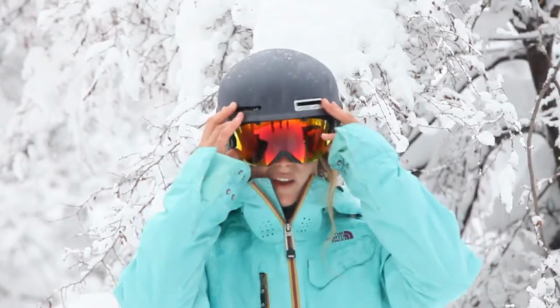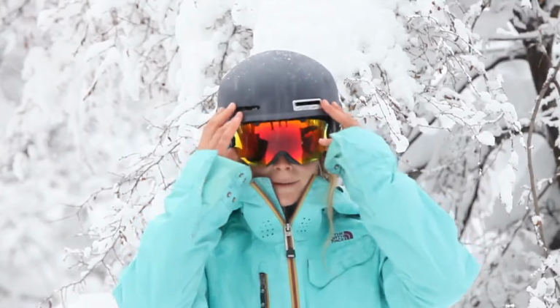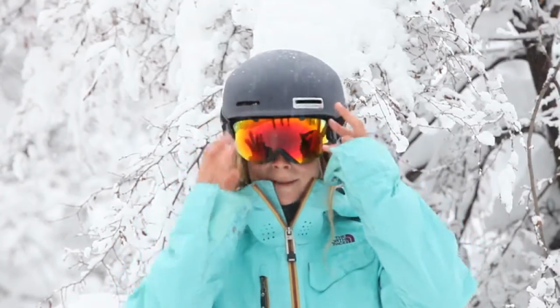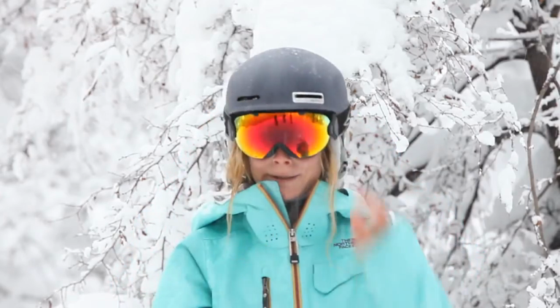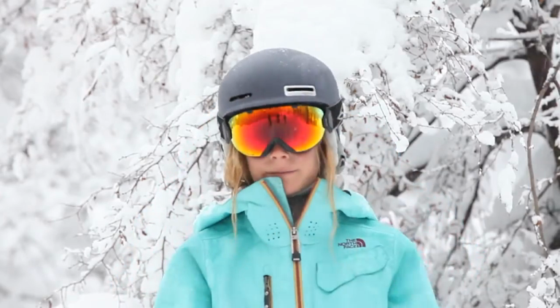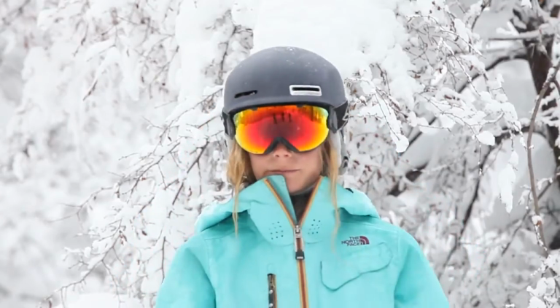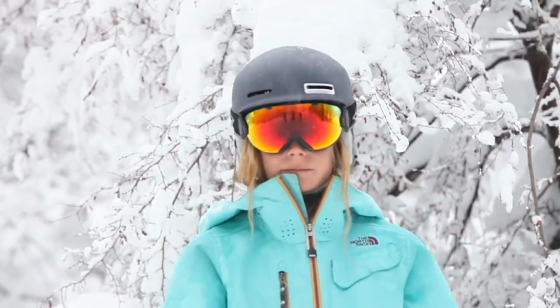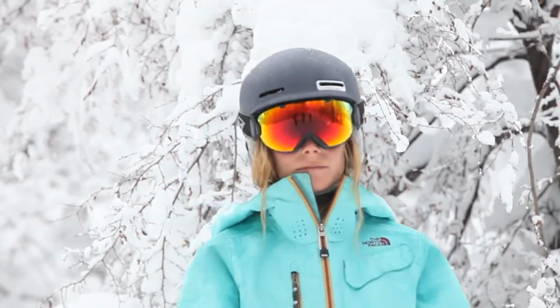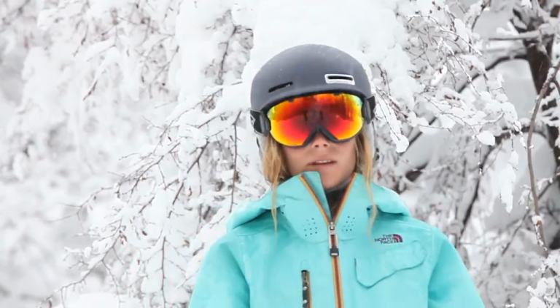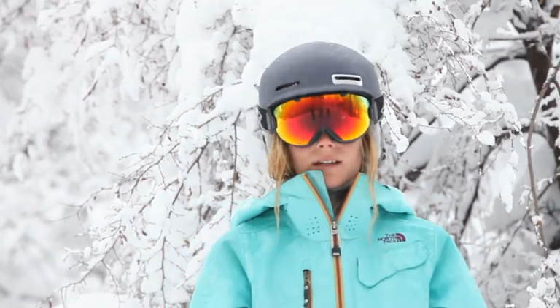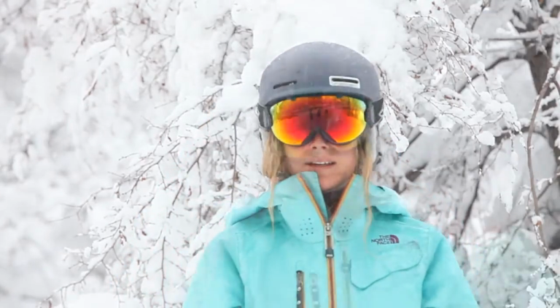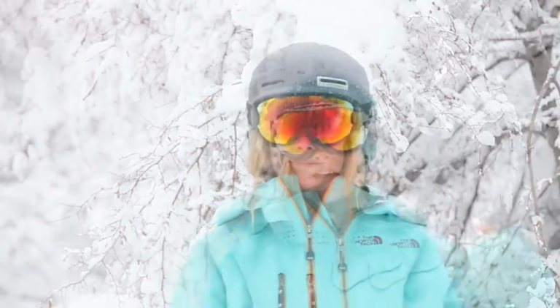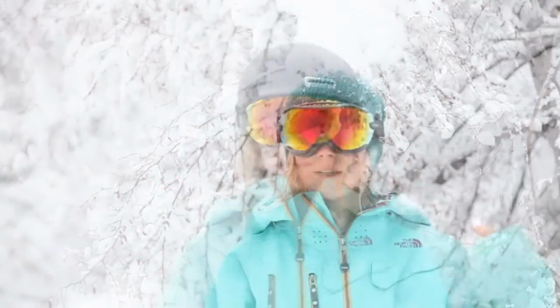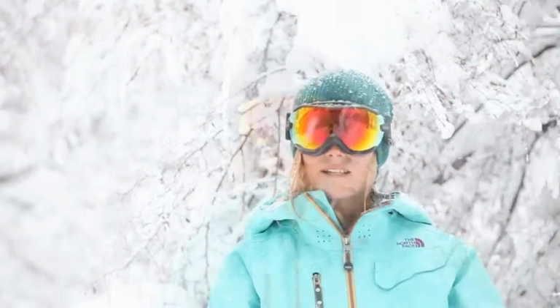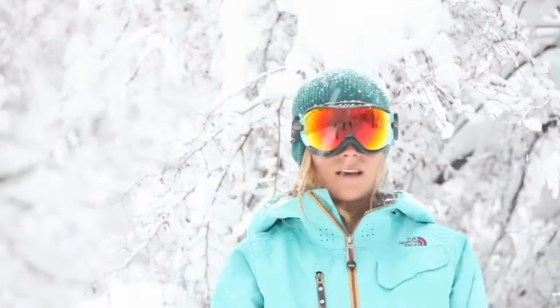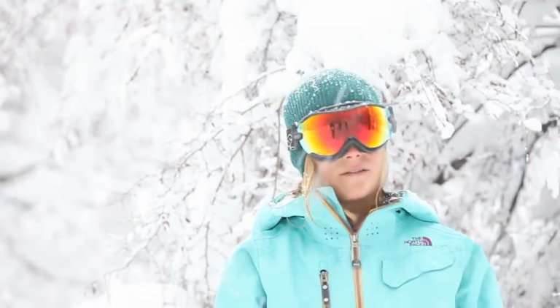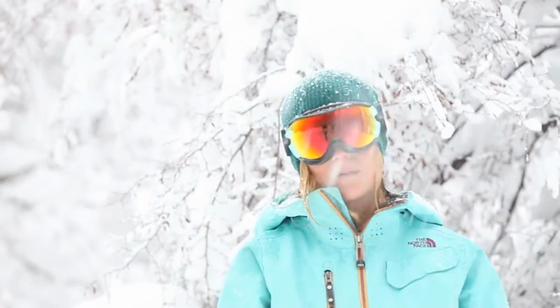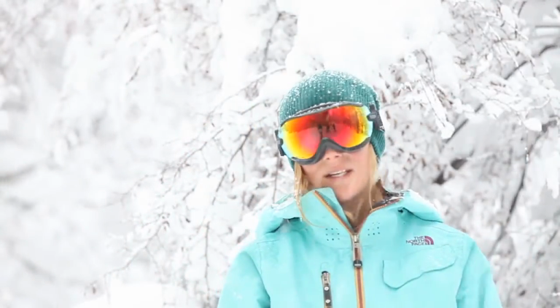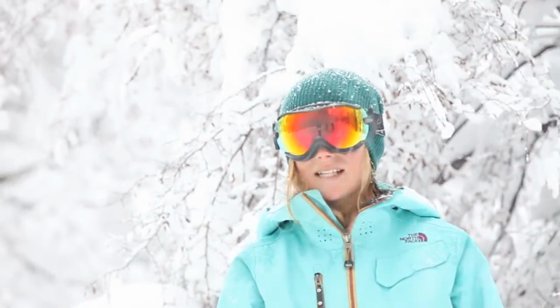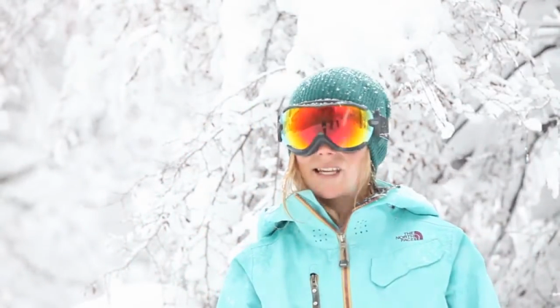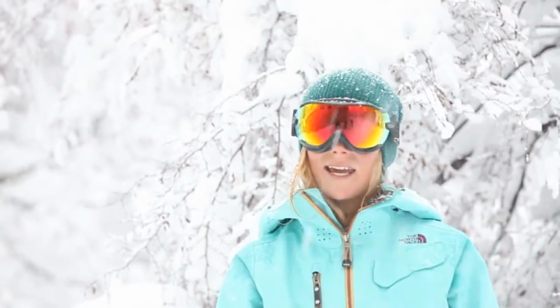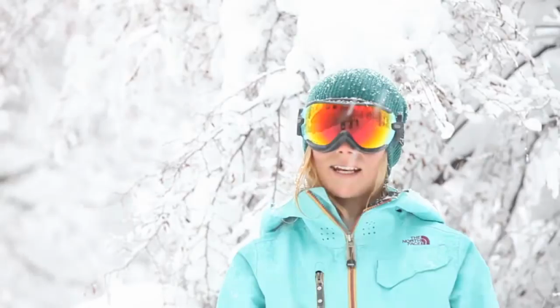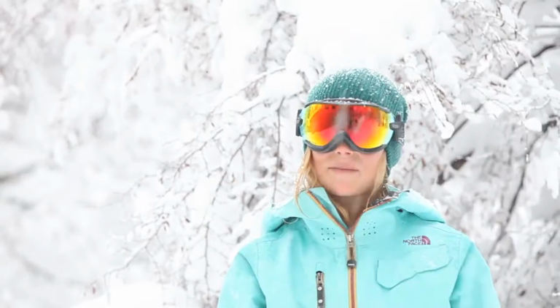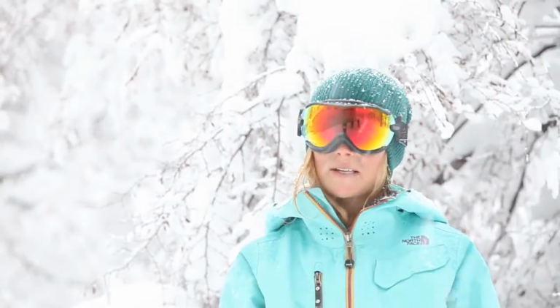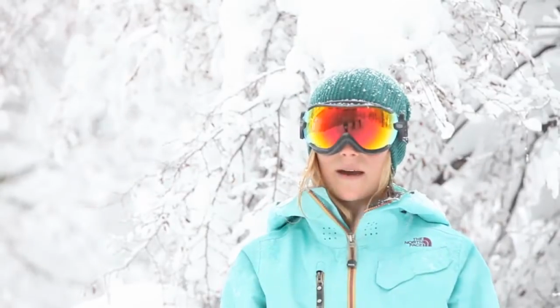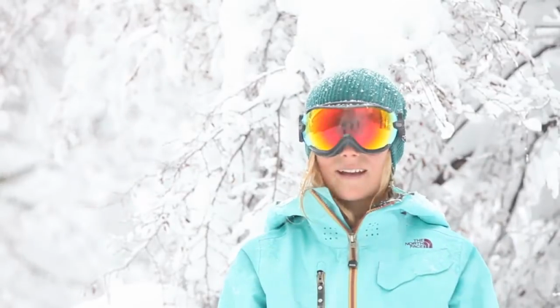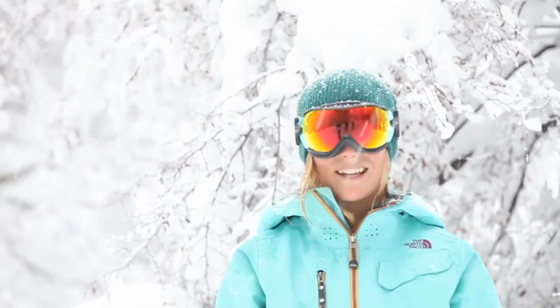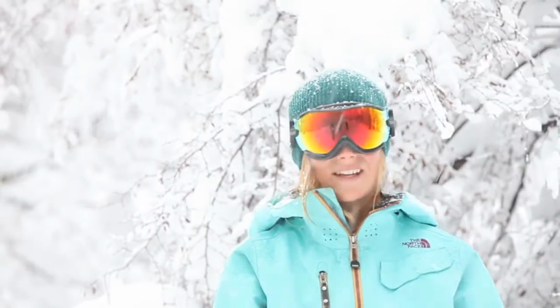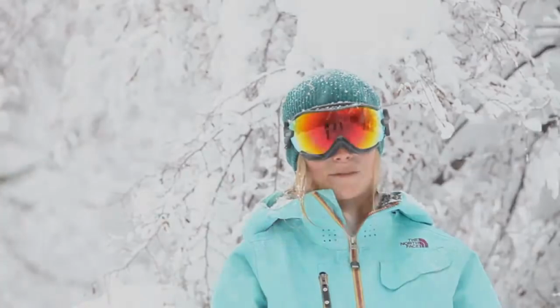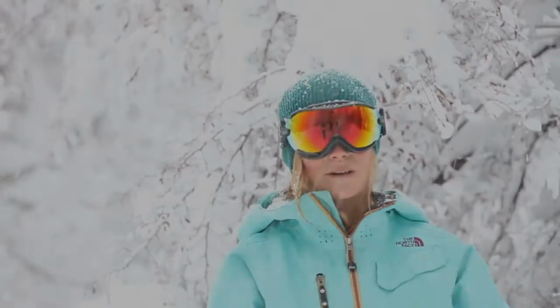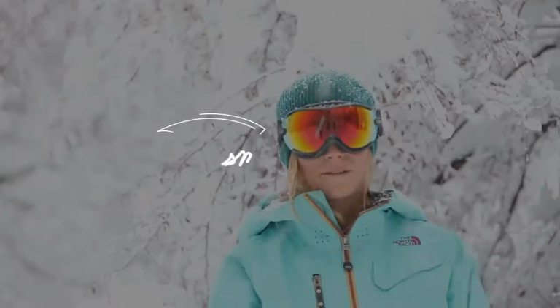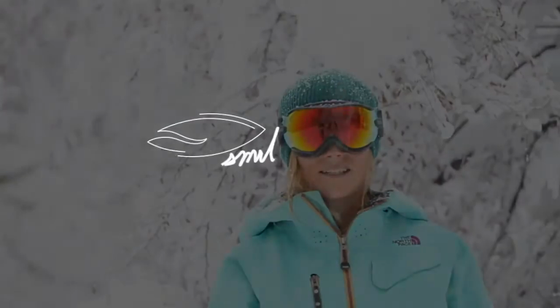It's helmet compatible with all Smith helmets, it fits really nicely, and it's backed by a lifetime Smith warranty.